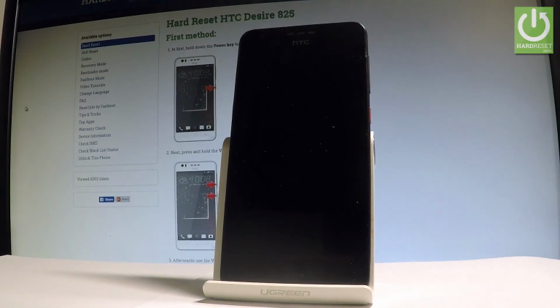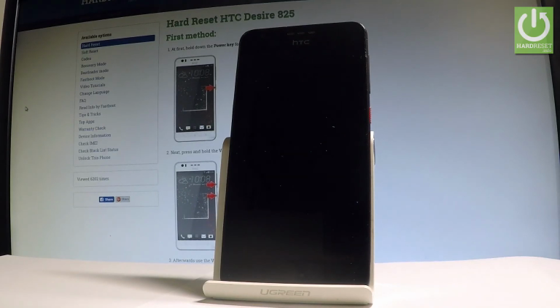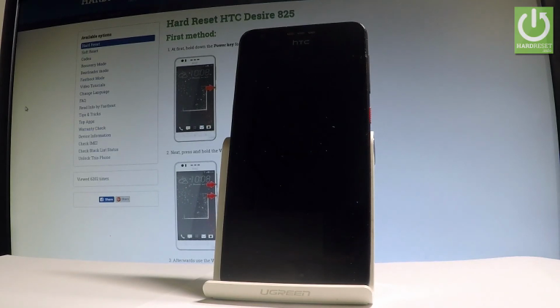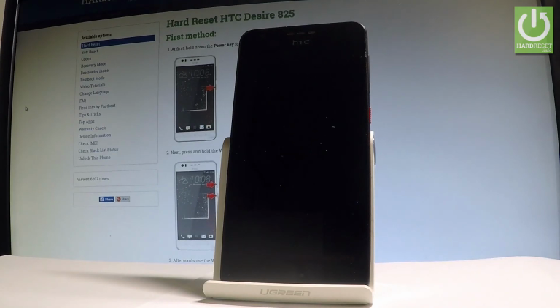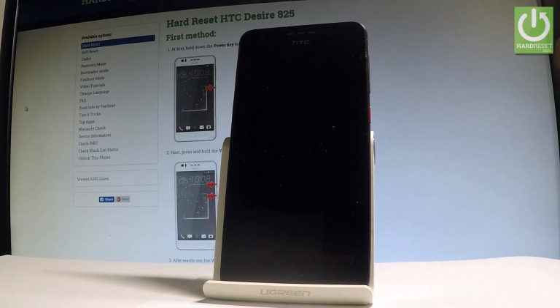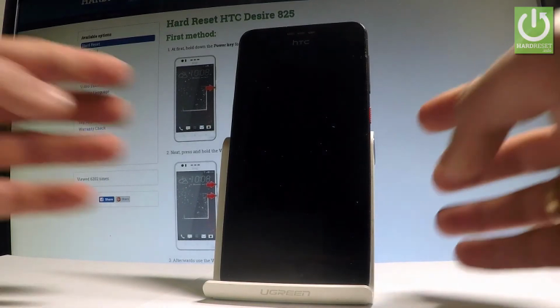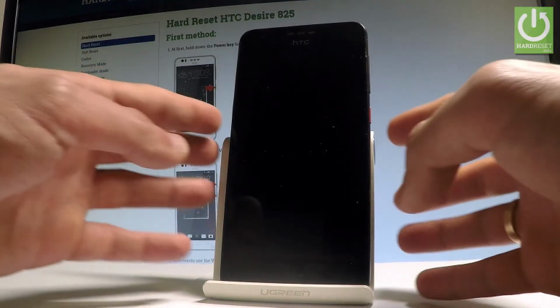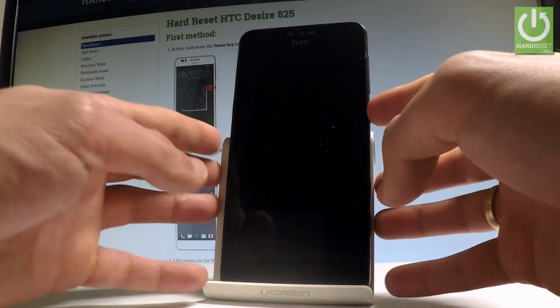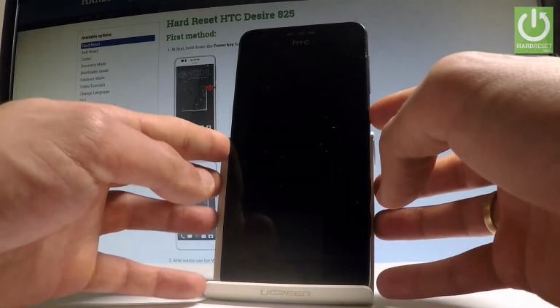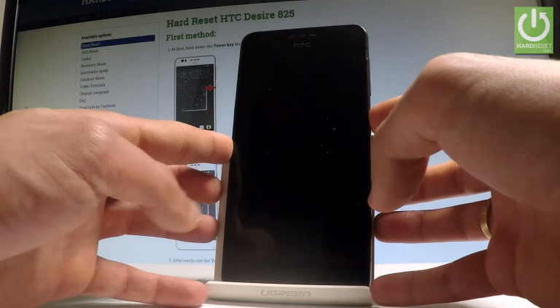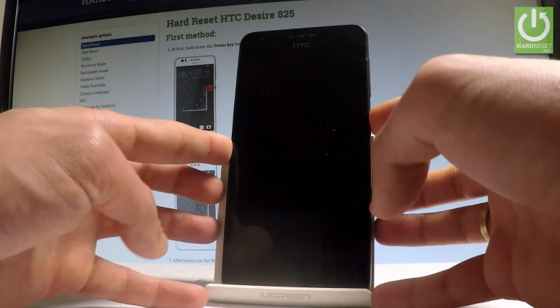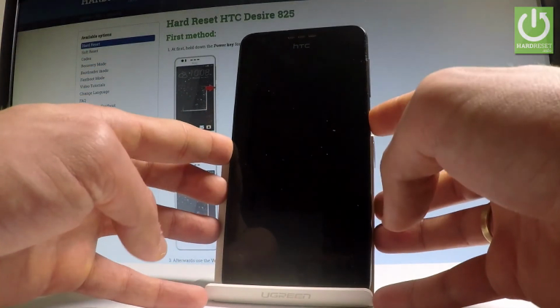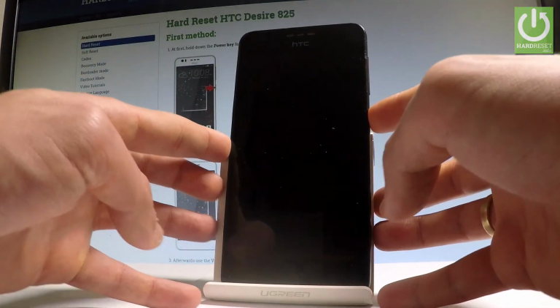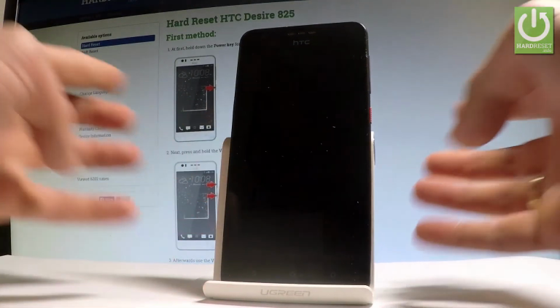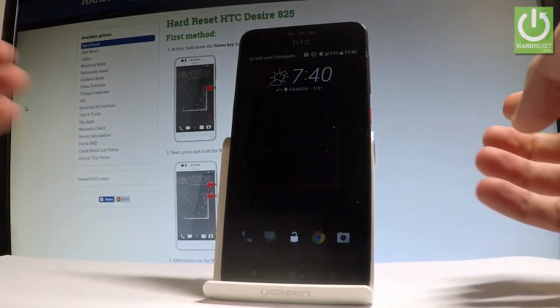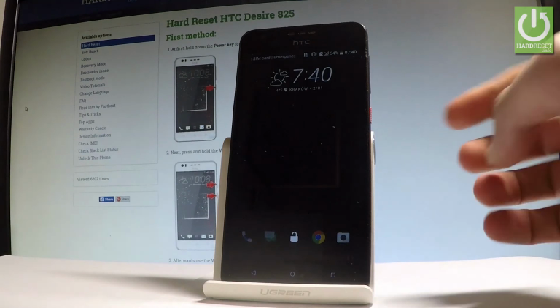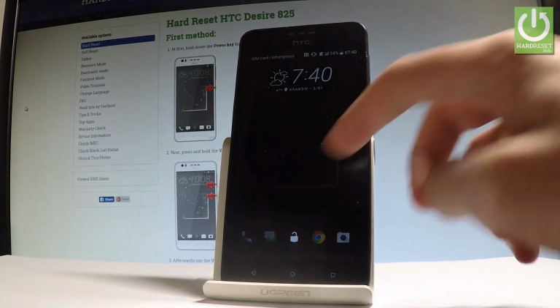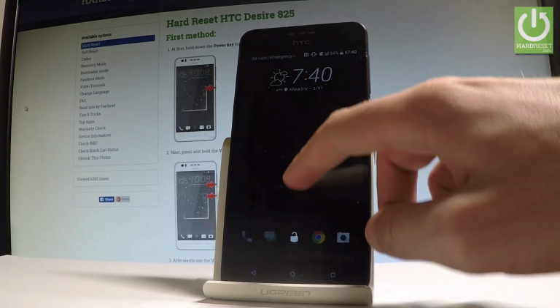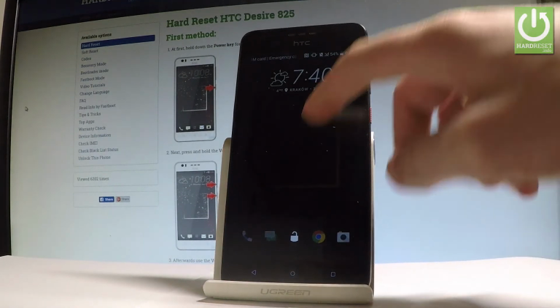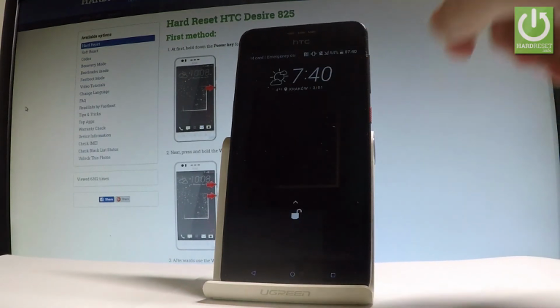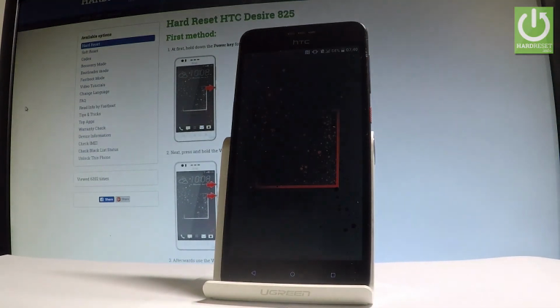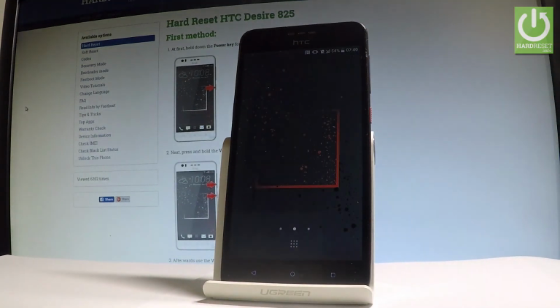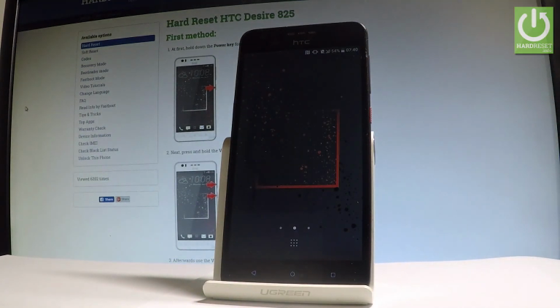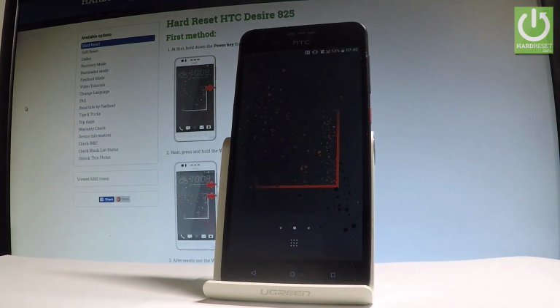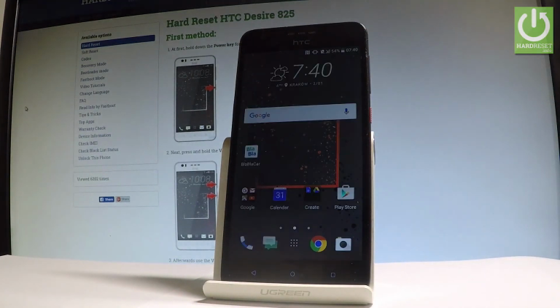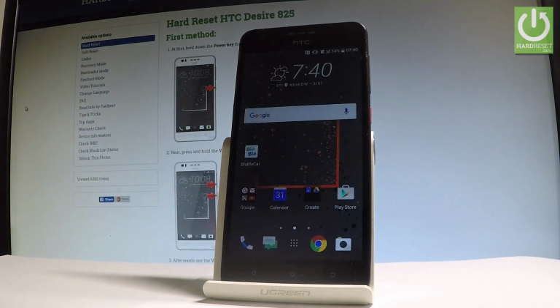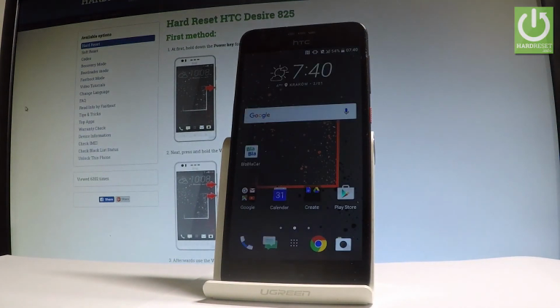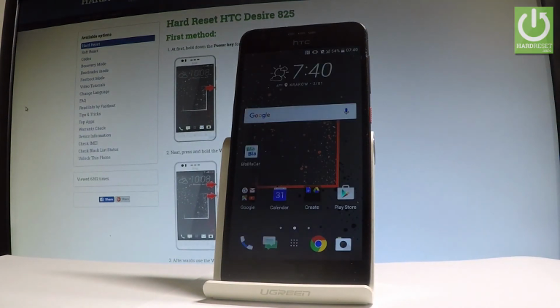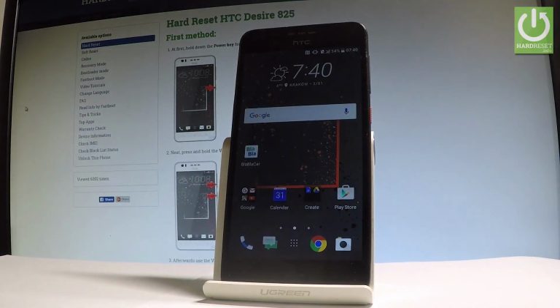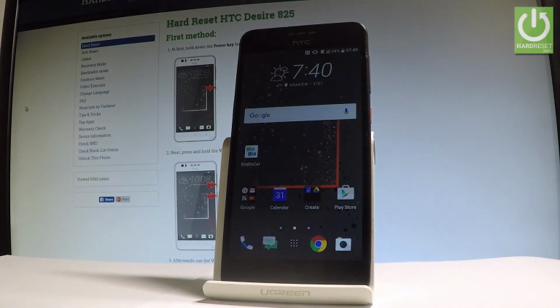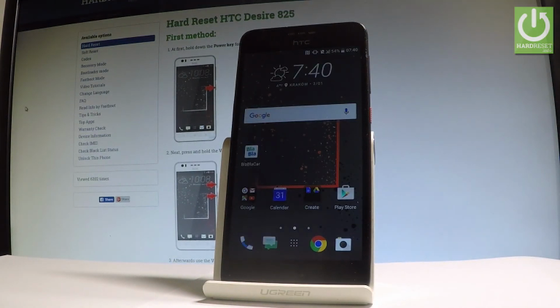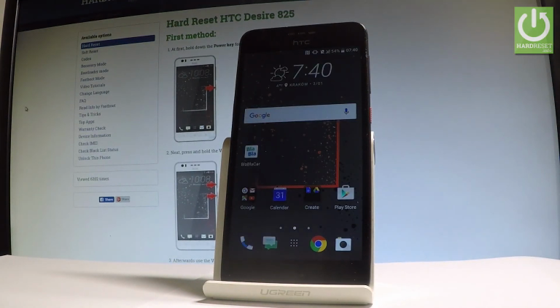Excellent. As you can see, the device is in normal mode. Now you can use your HTC. So everything went well.